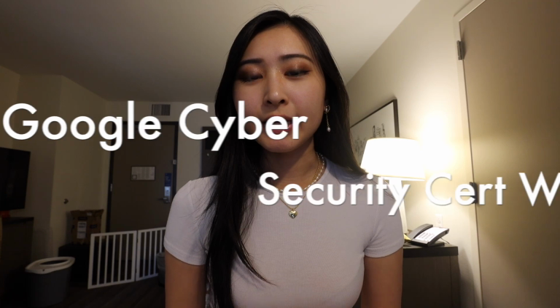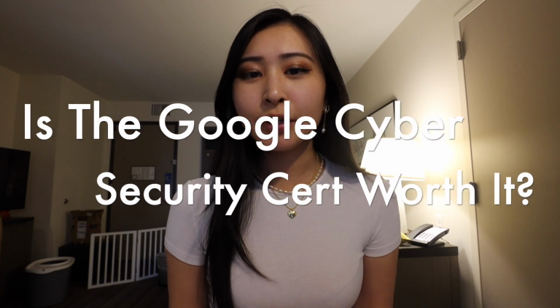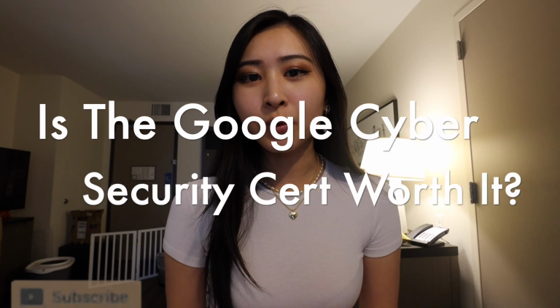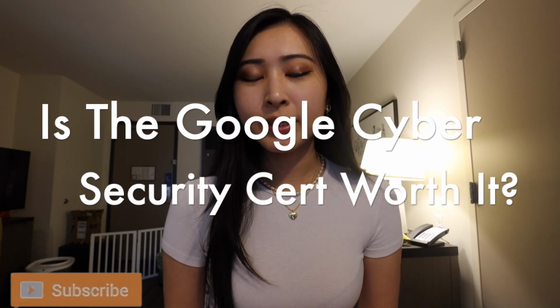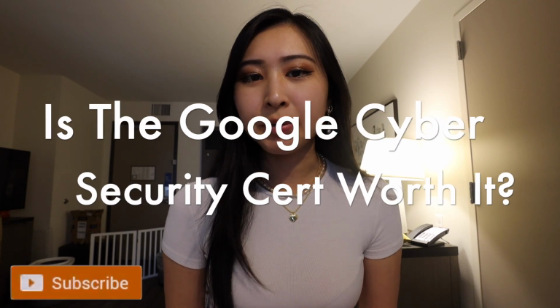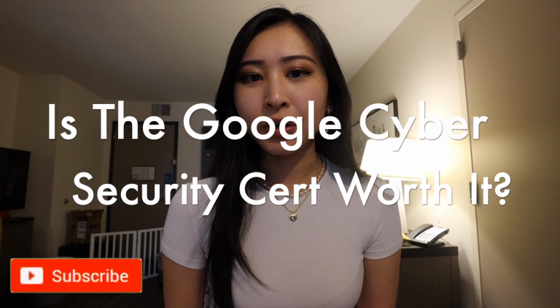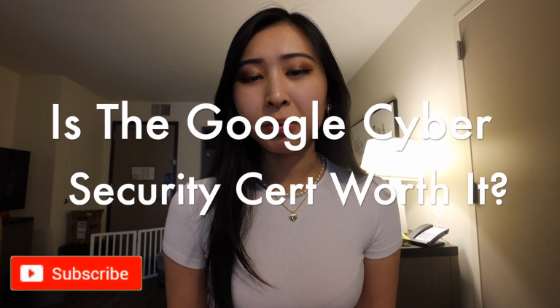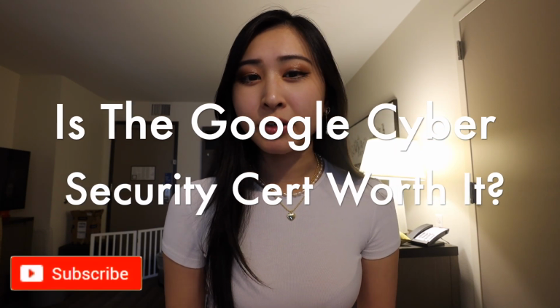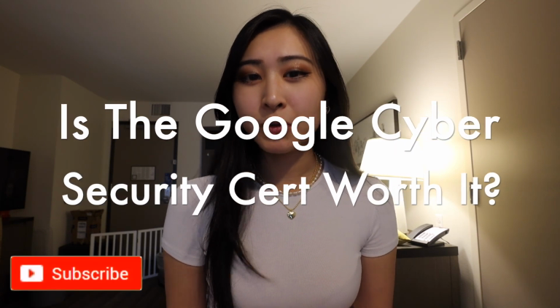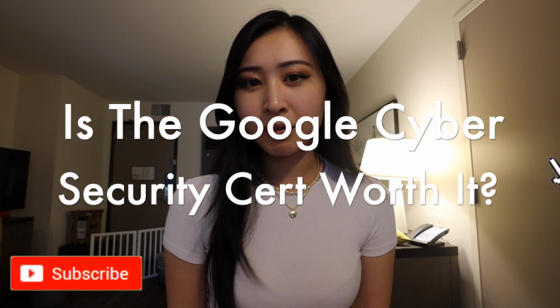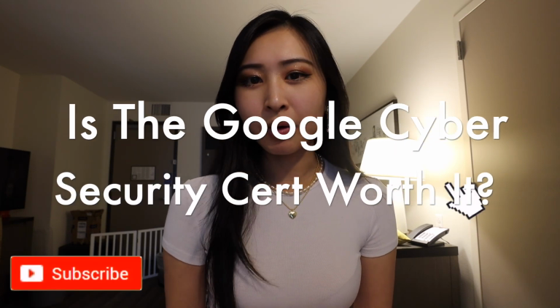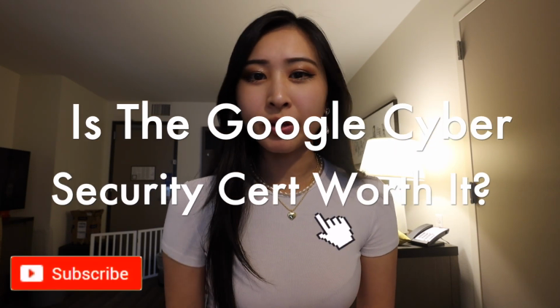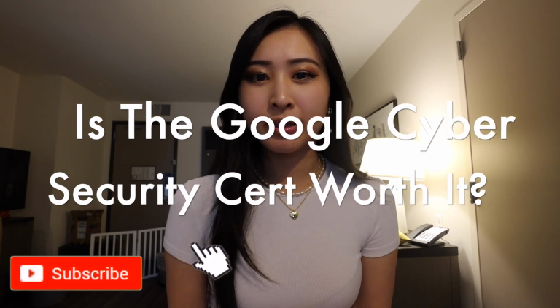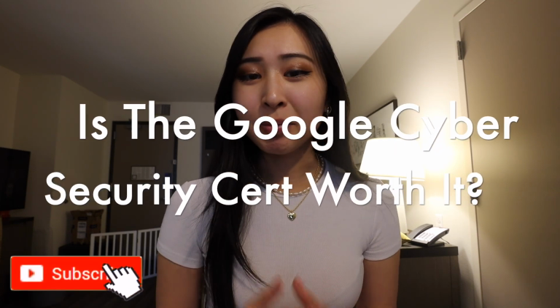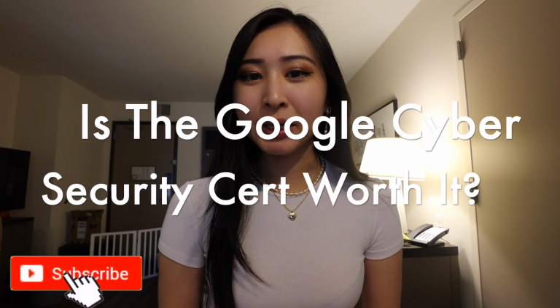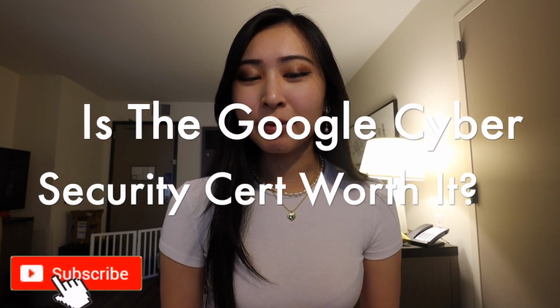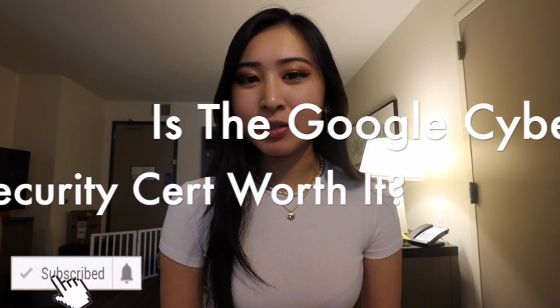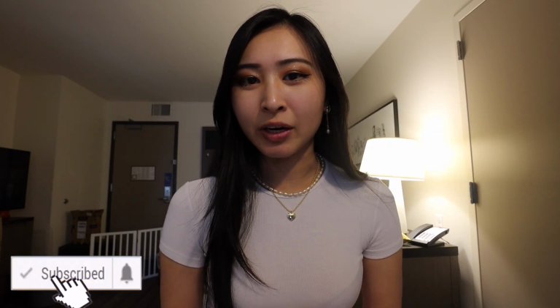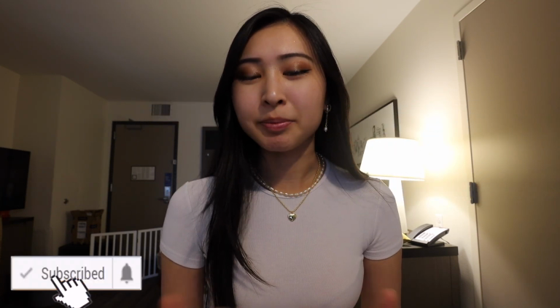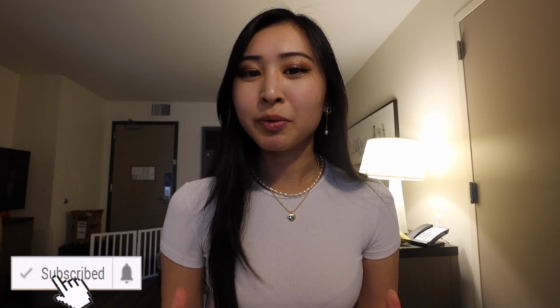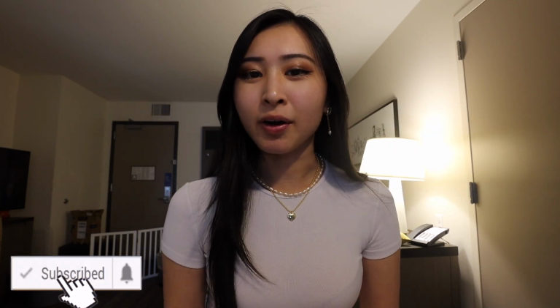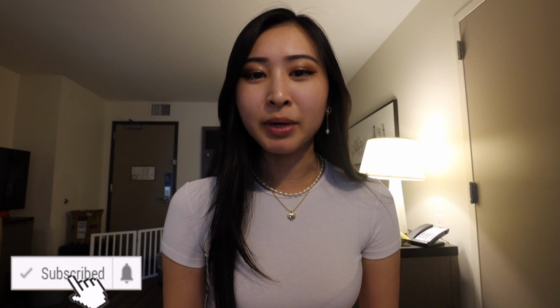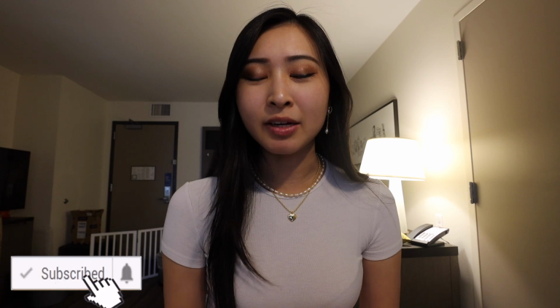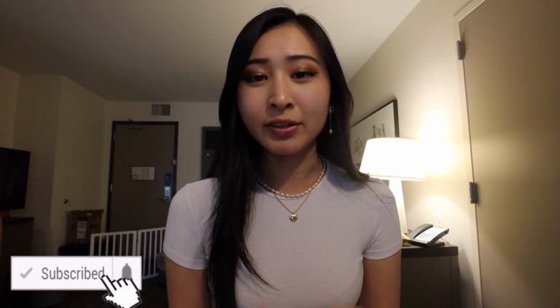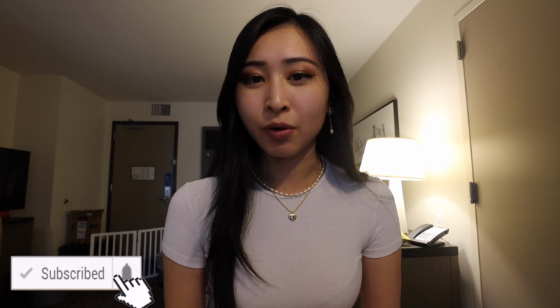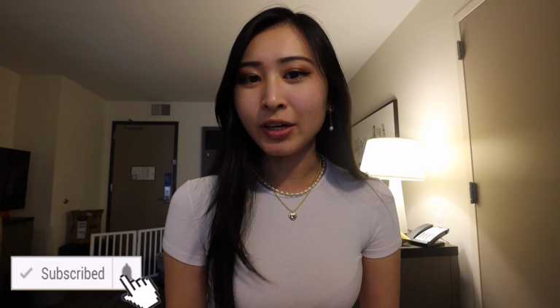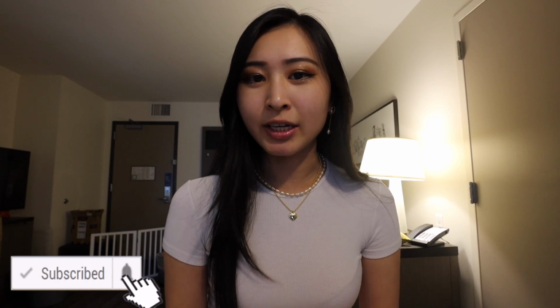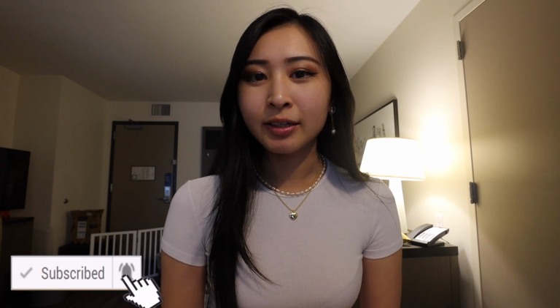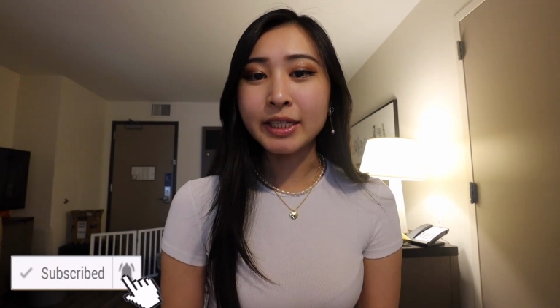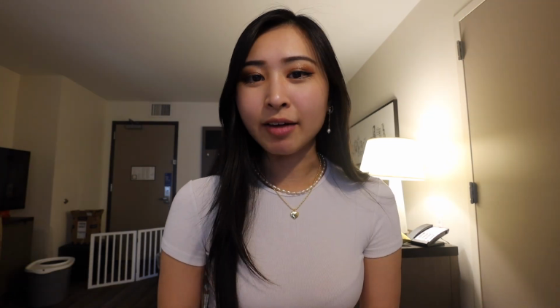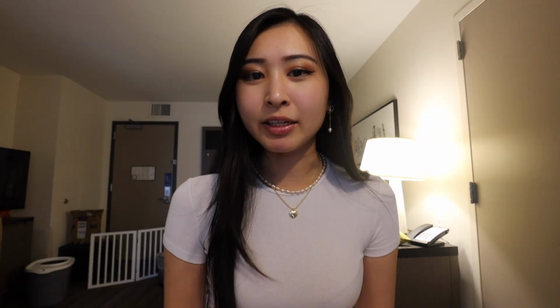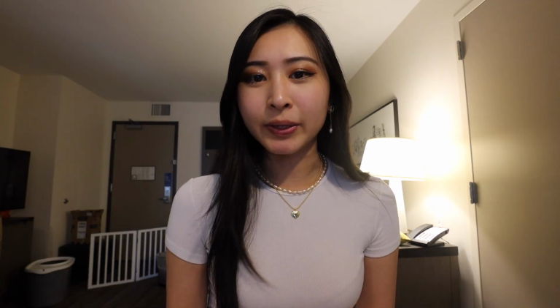Is the Google Cybersecurity Professional Certificate worth it? I've been meaning to make this video especially with all the buzz around the certification, so let's dive right into it.